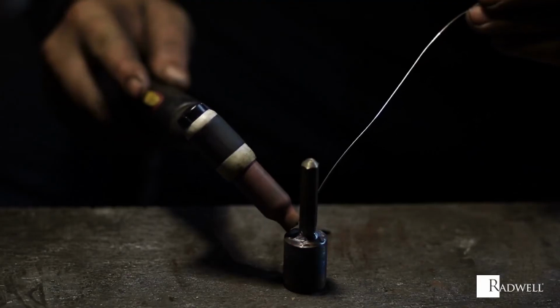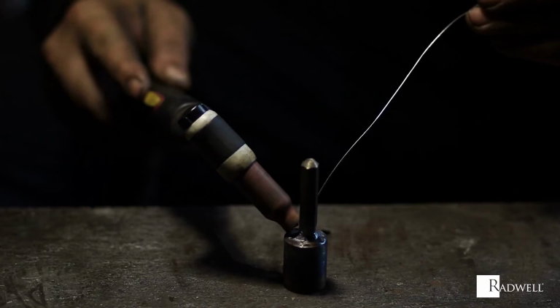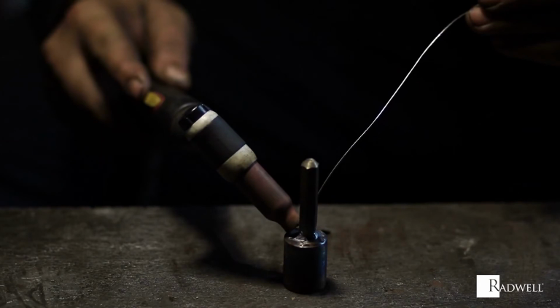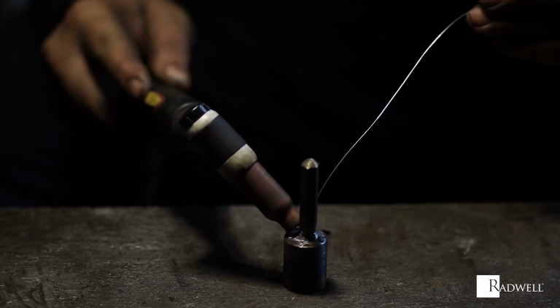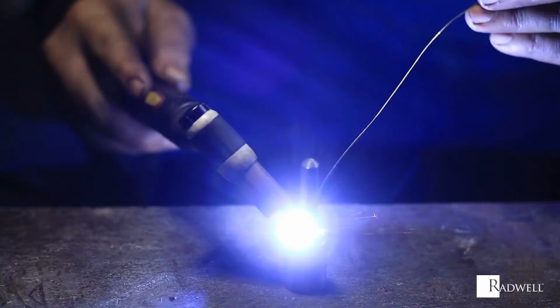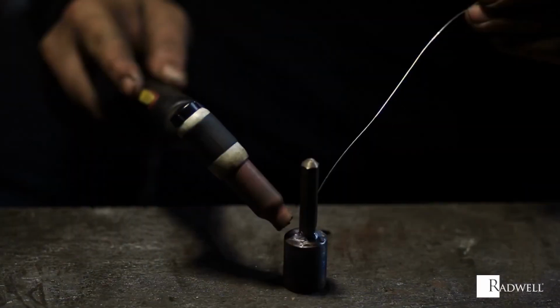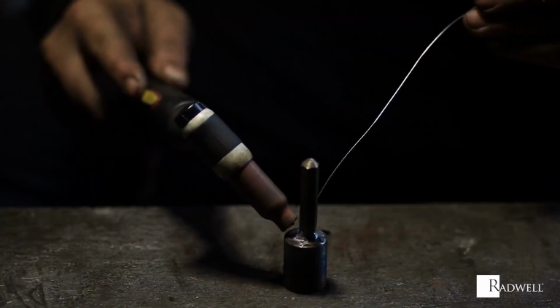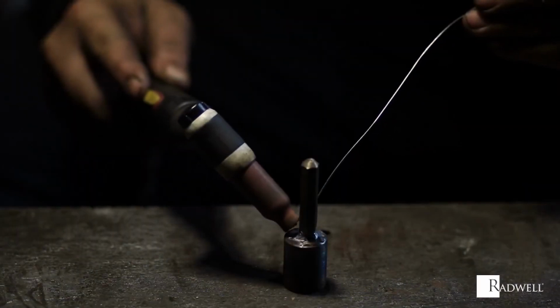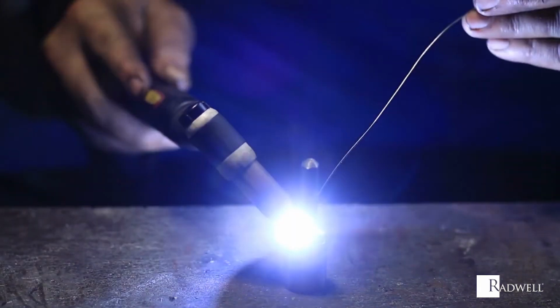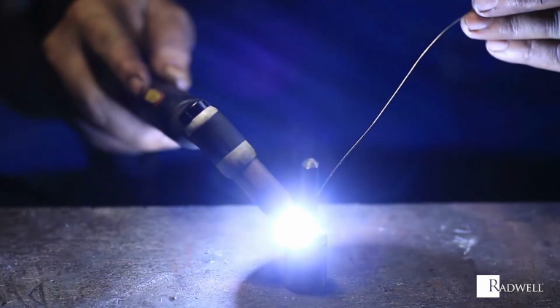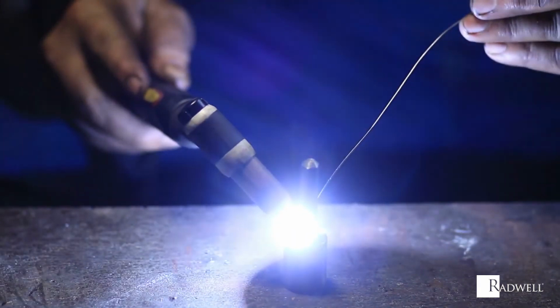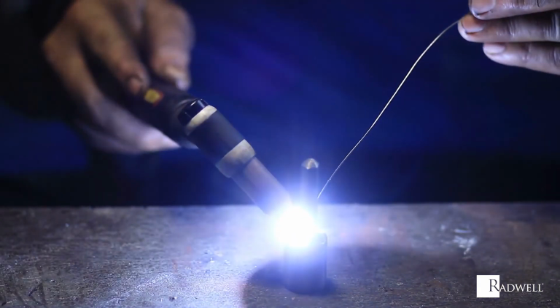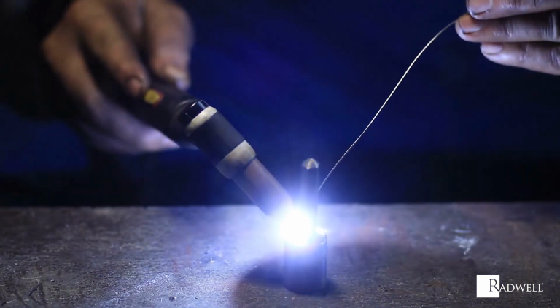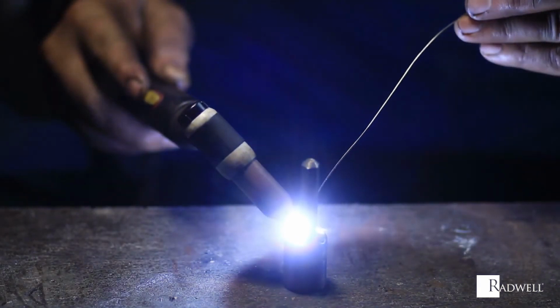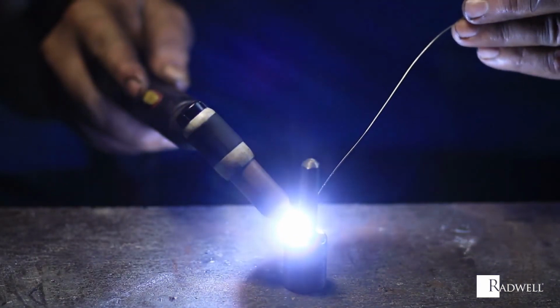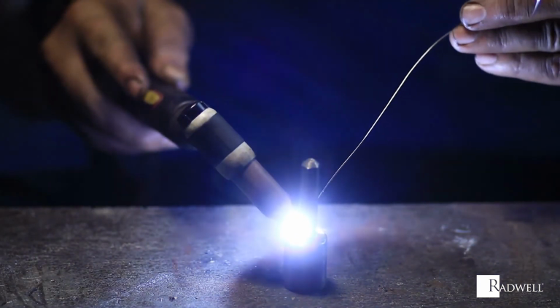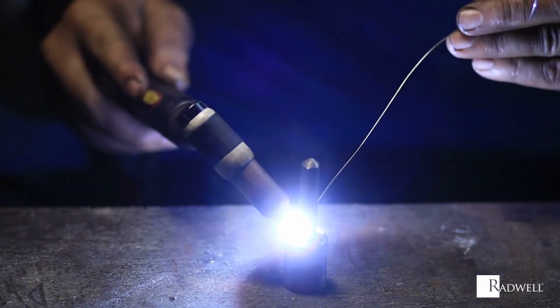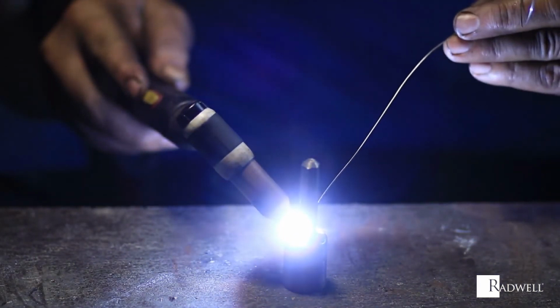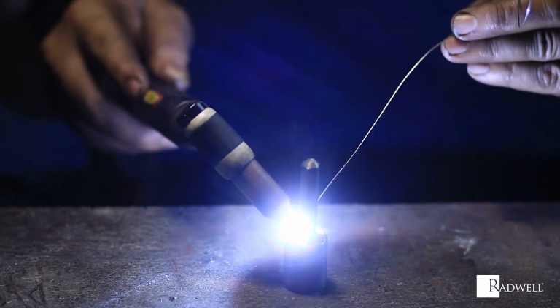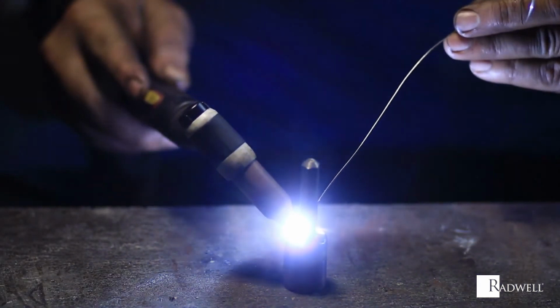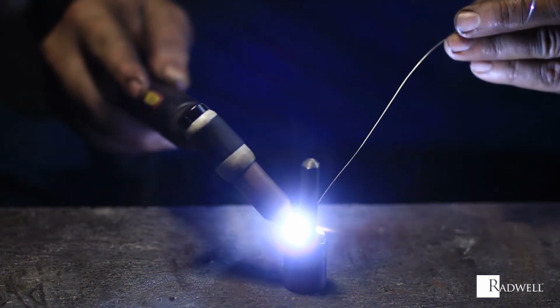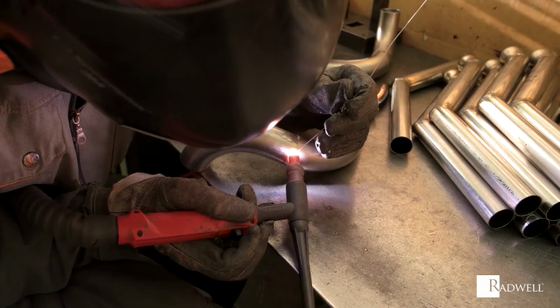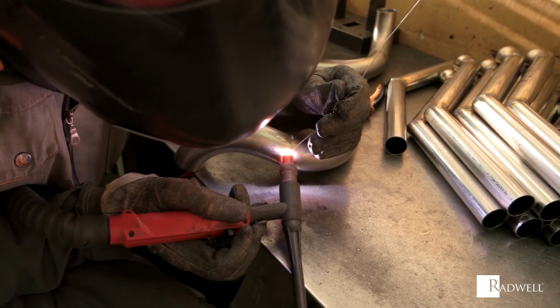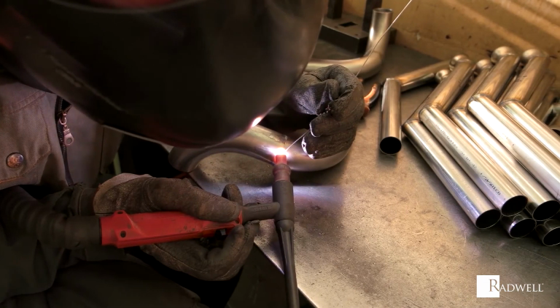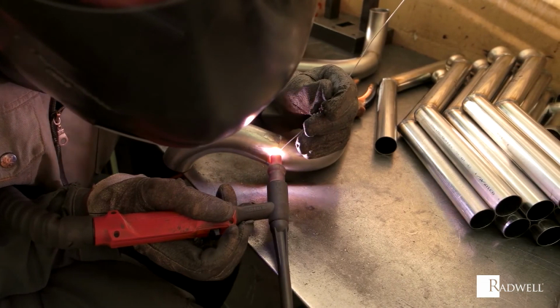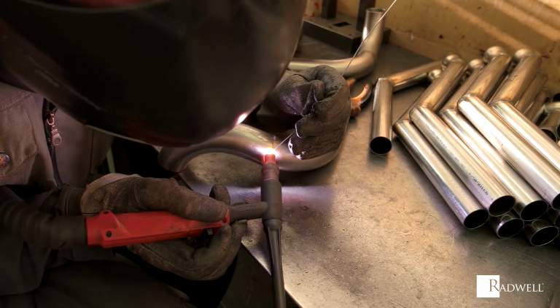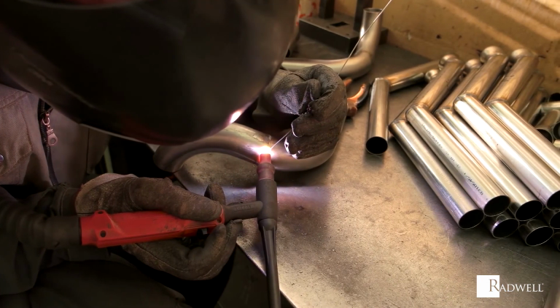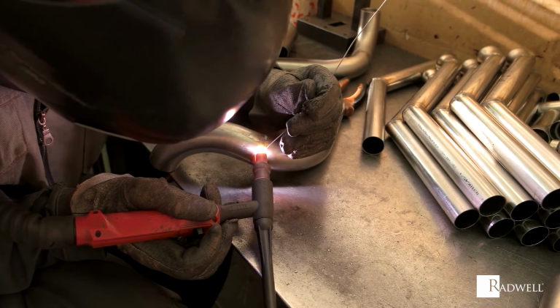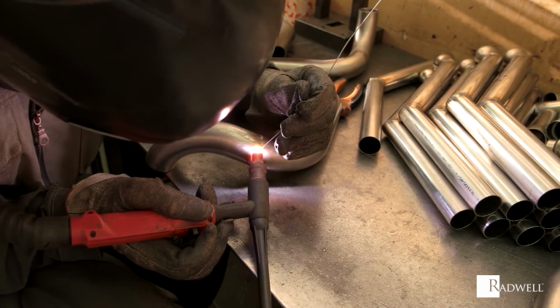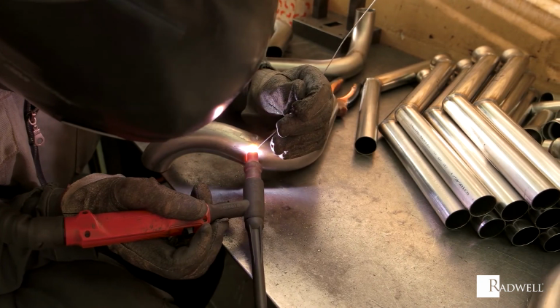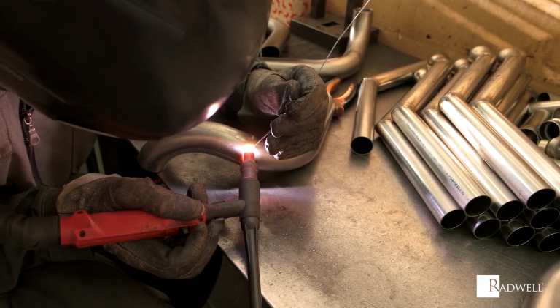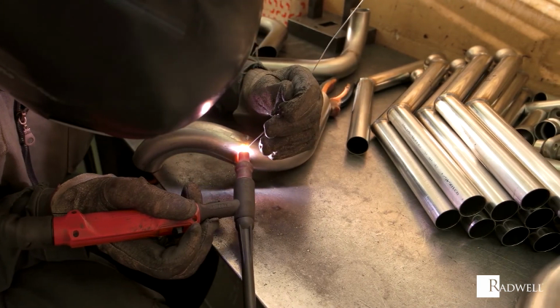TIG welding is one of the most commonly used forms of welding and is a reliable technique to weld many different types of metal.